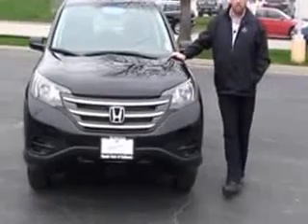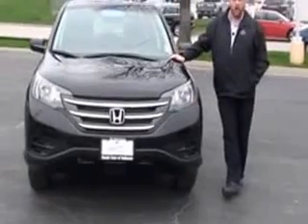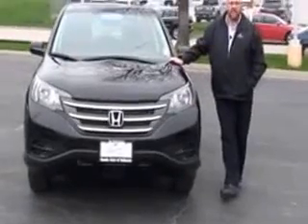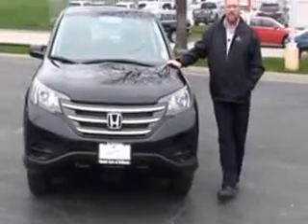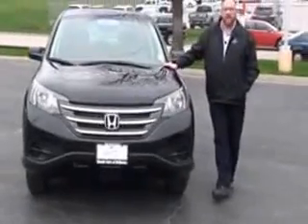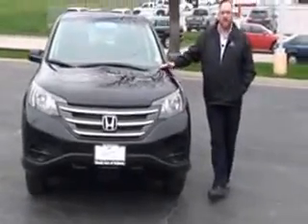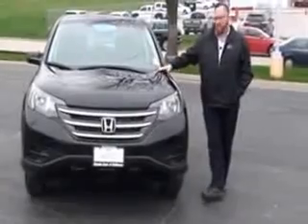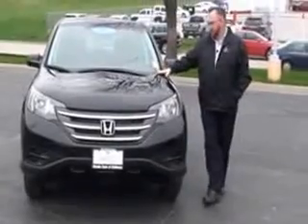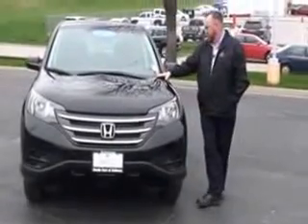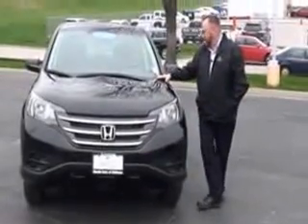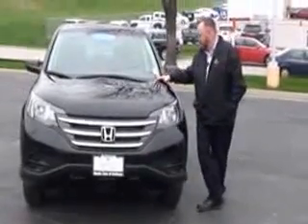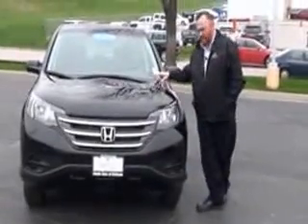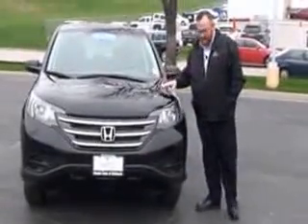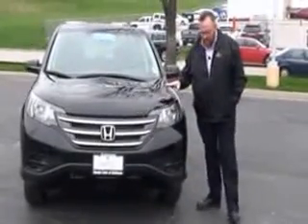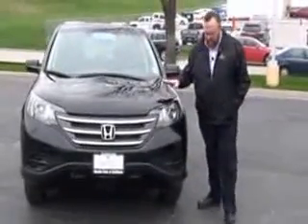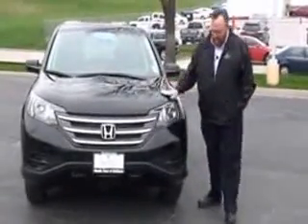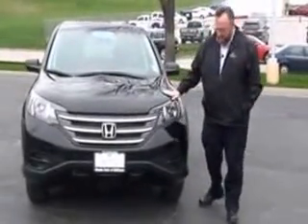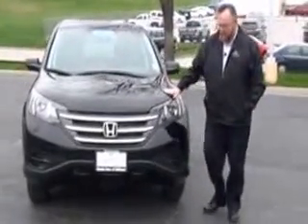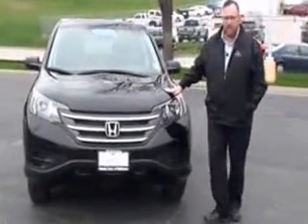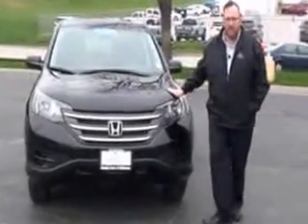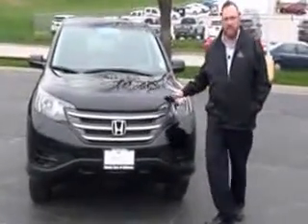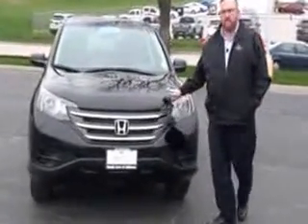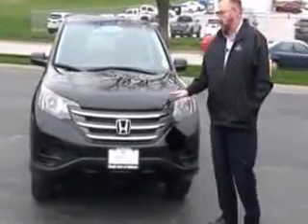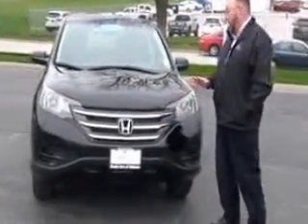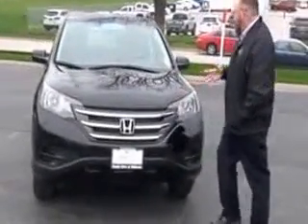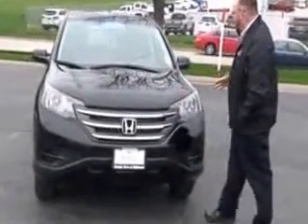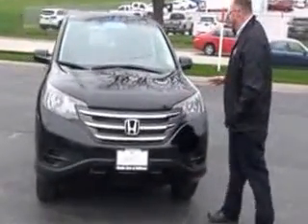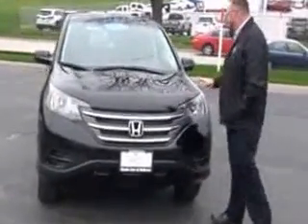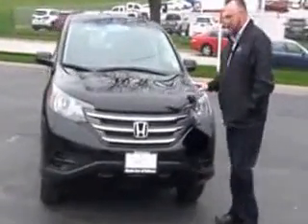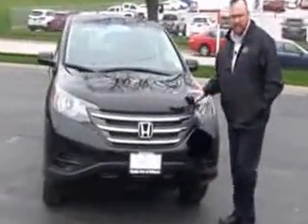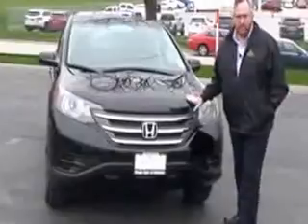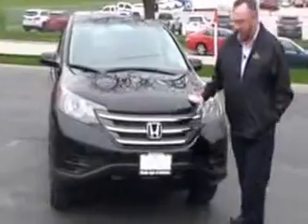Brian Kelly here for the Honda Giant, here to show you this 2014 Honda CR-V LX. Just came in off-lease, and it's got 26,000 miles.